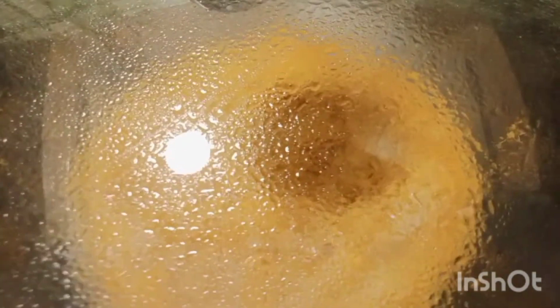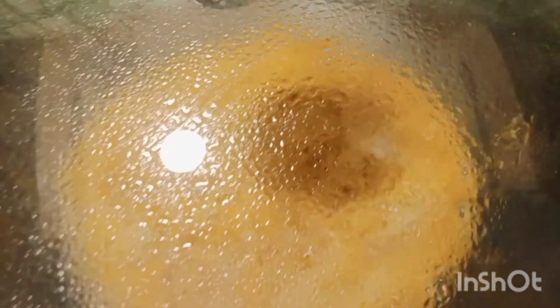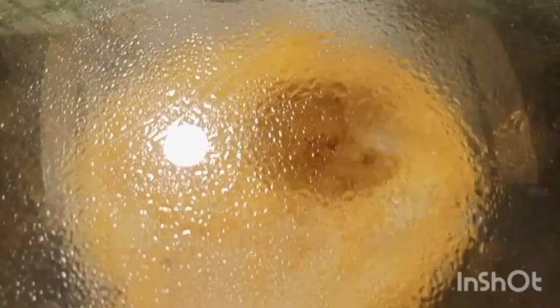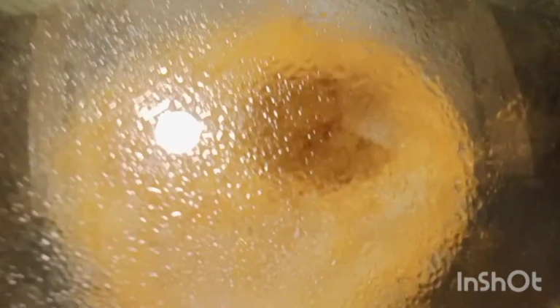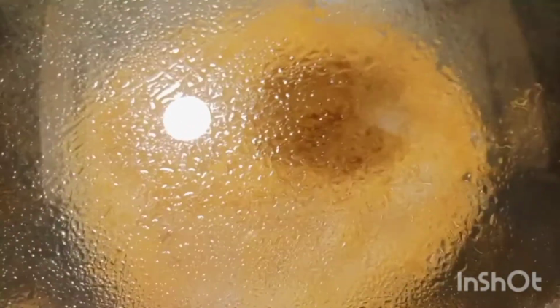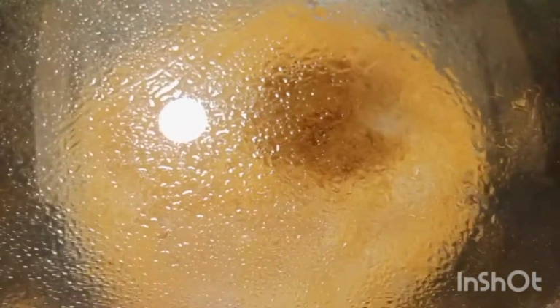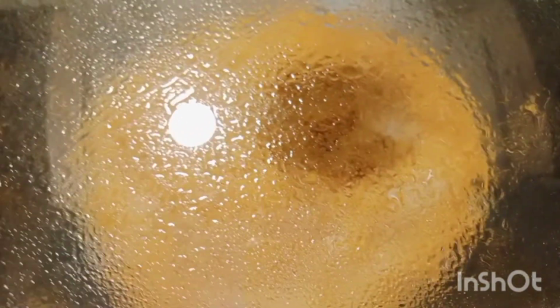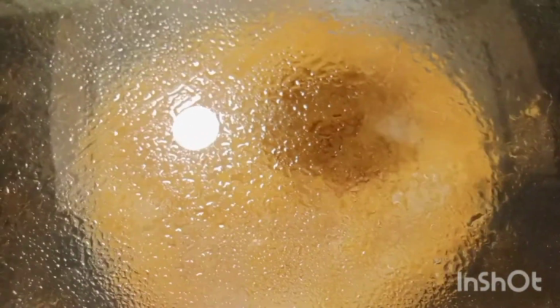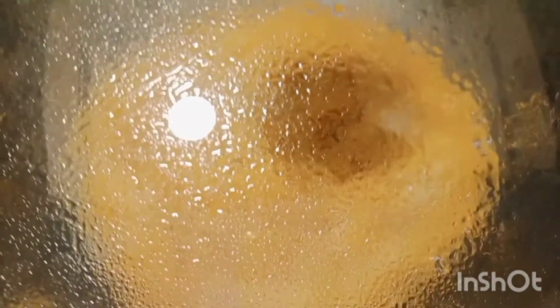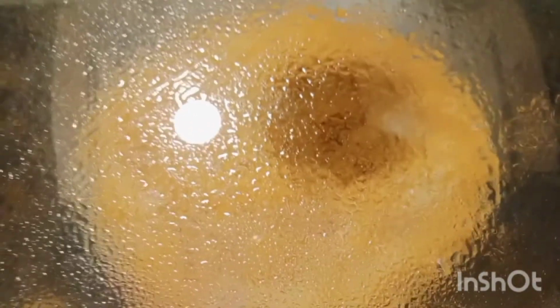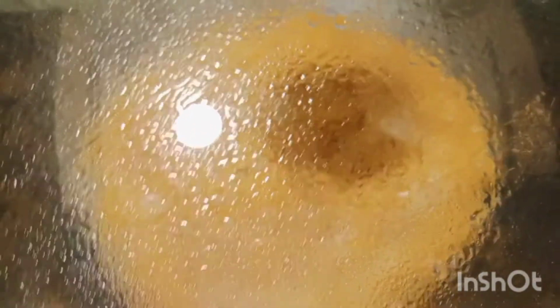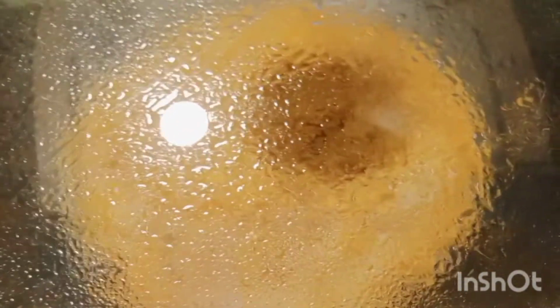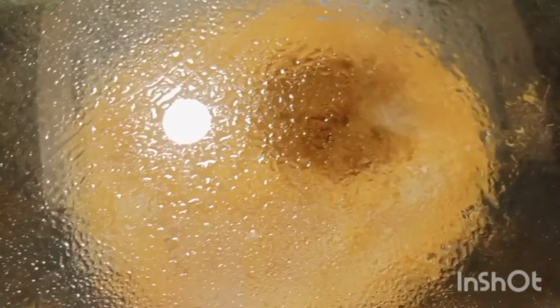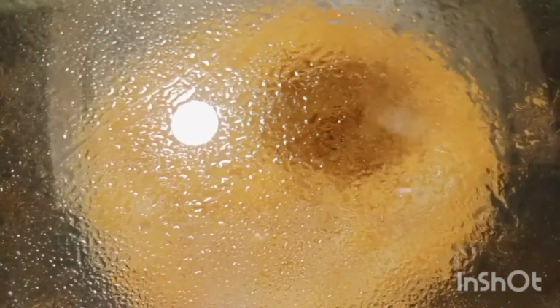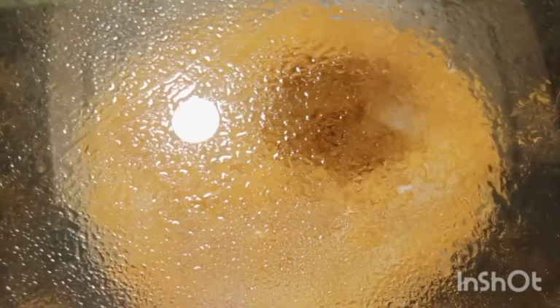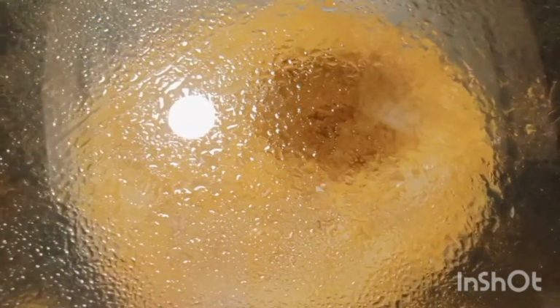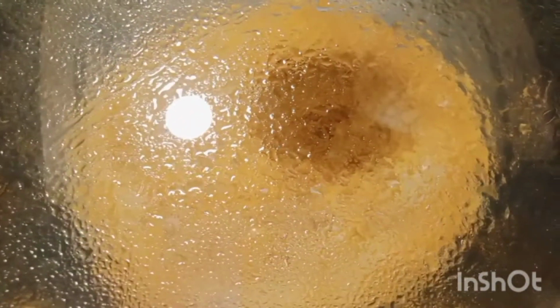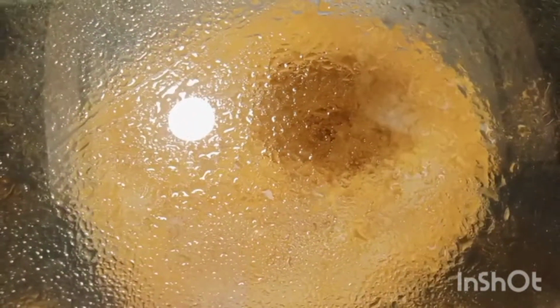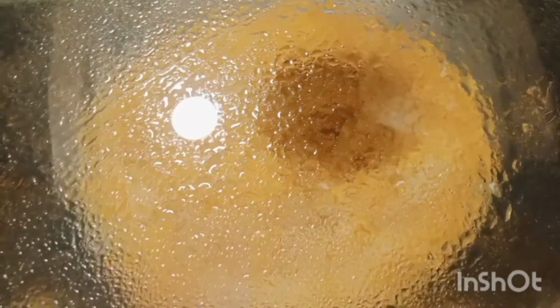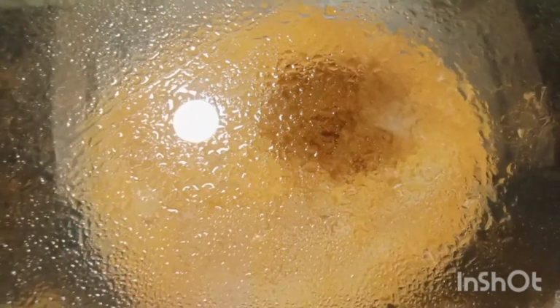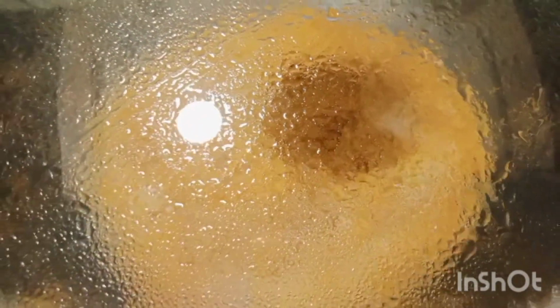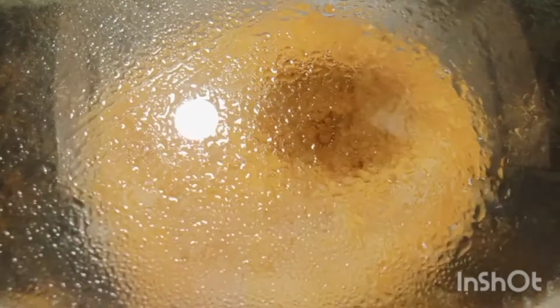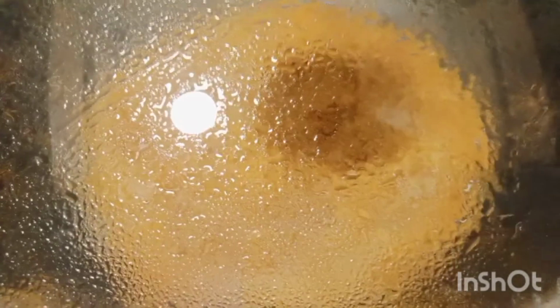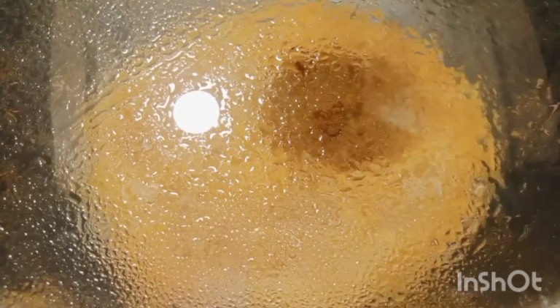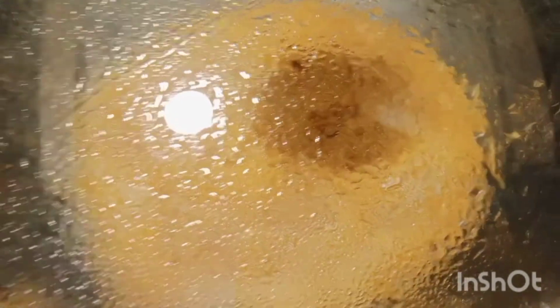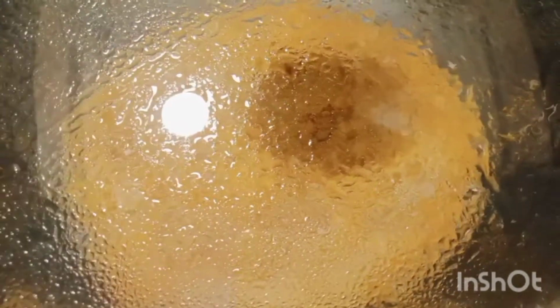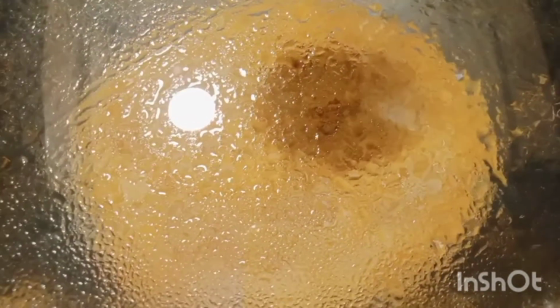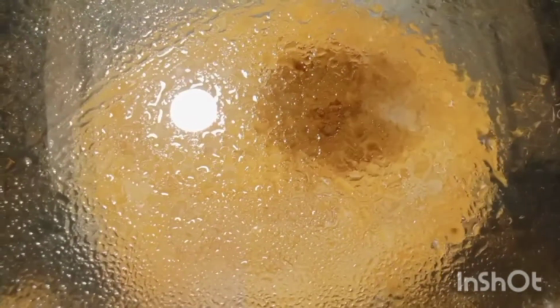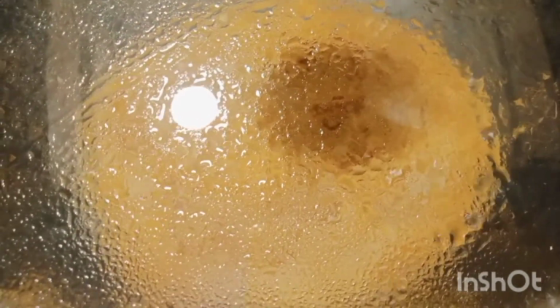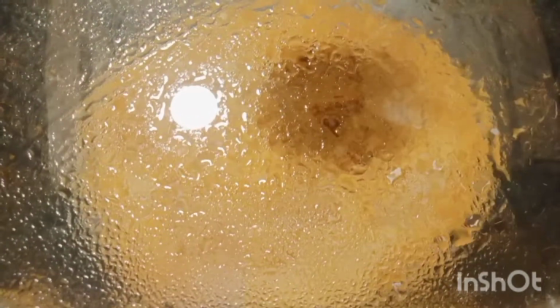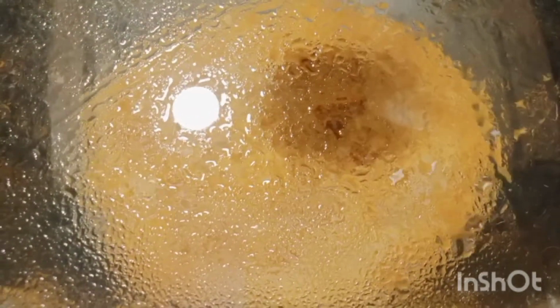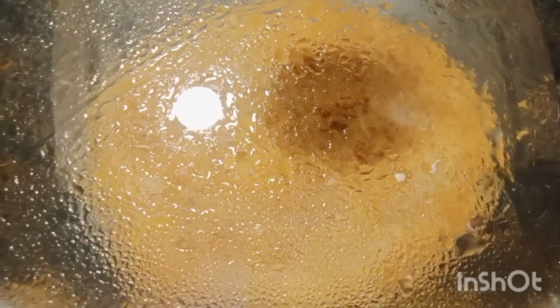This is a very good texture, so let's wait for 2 minutes.